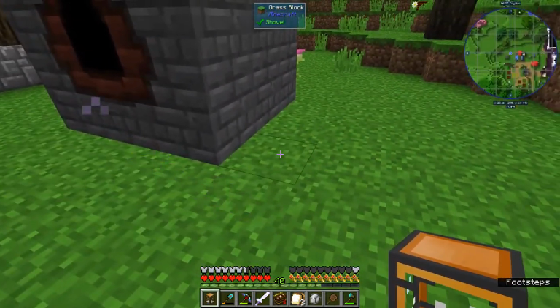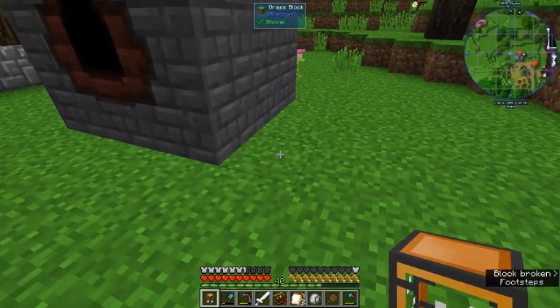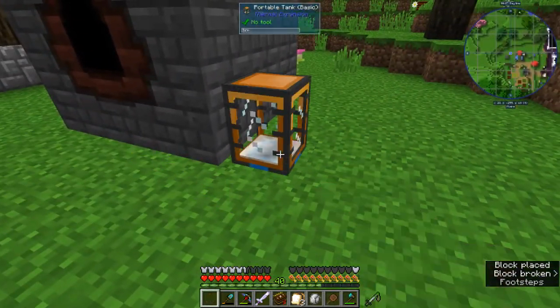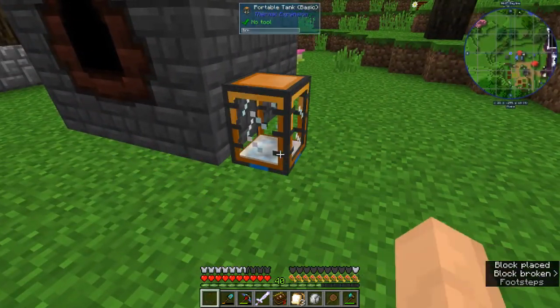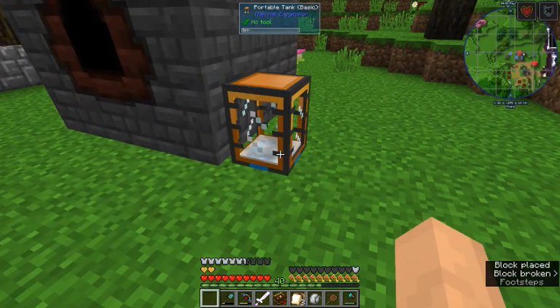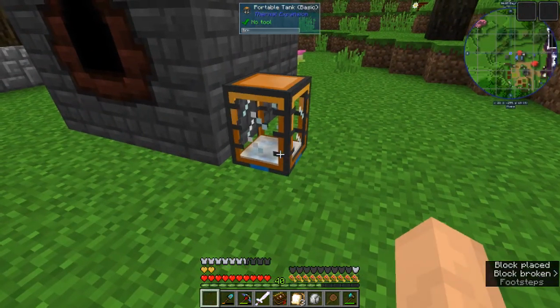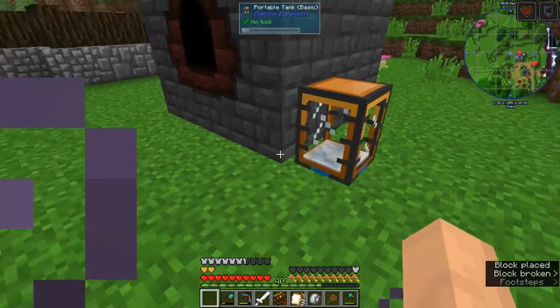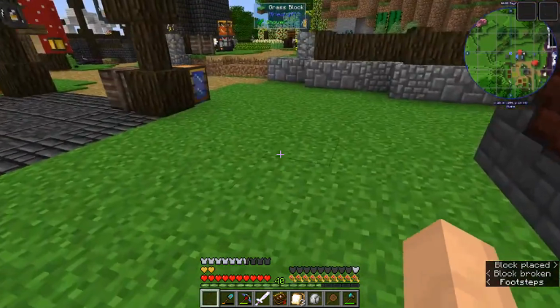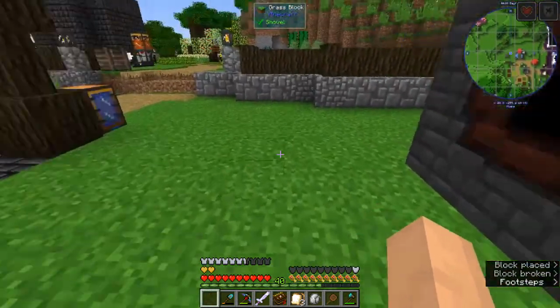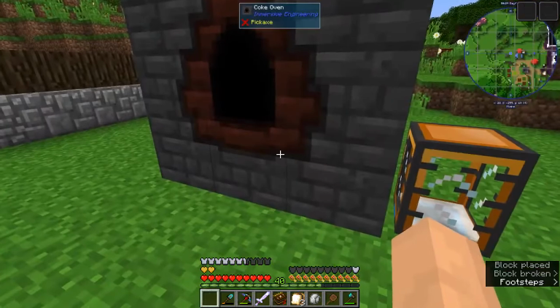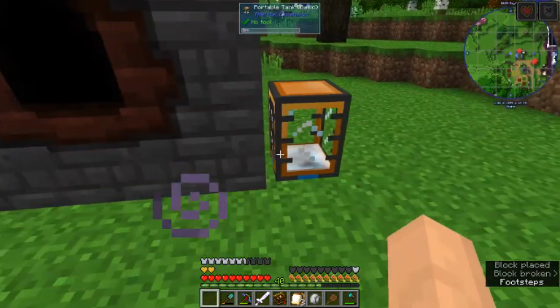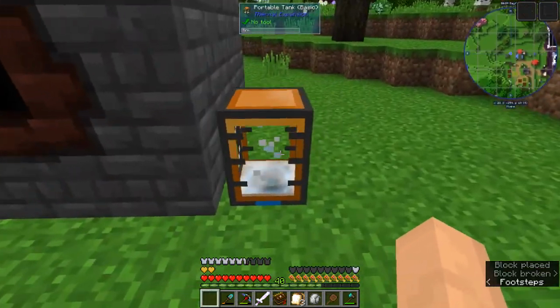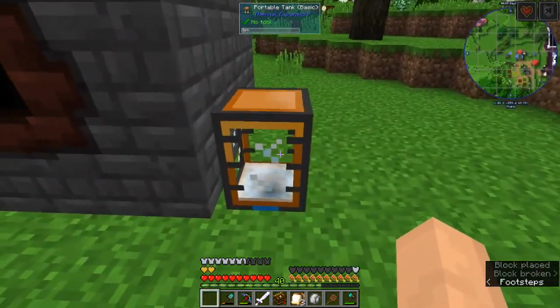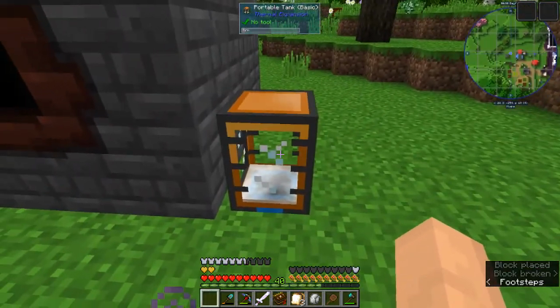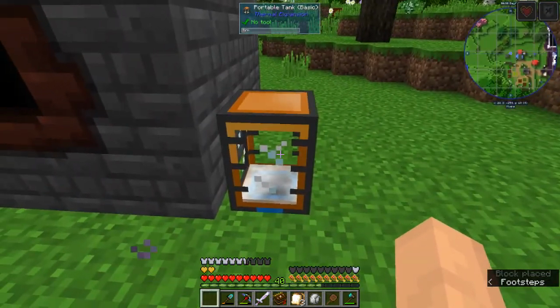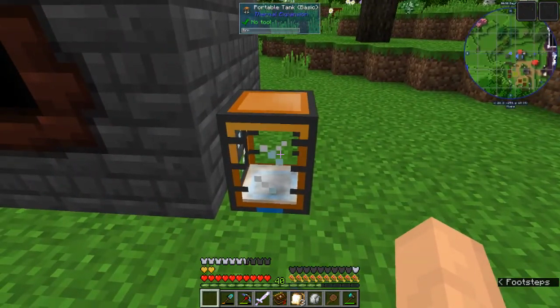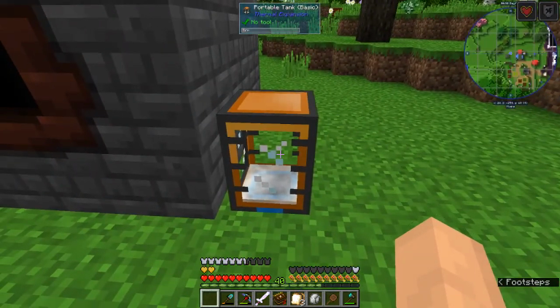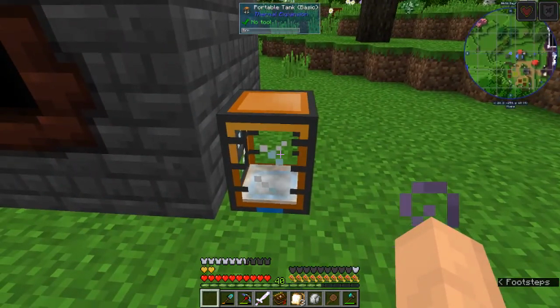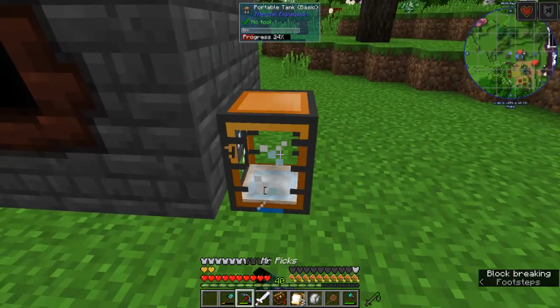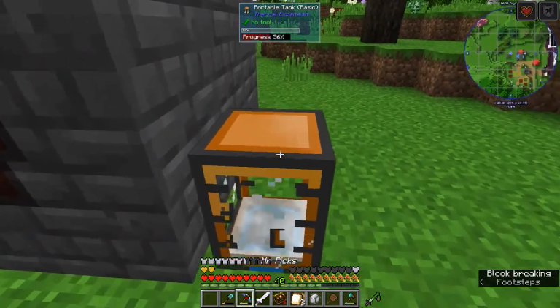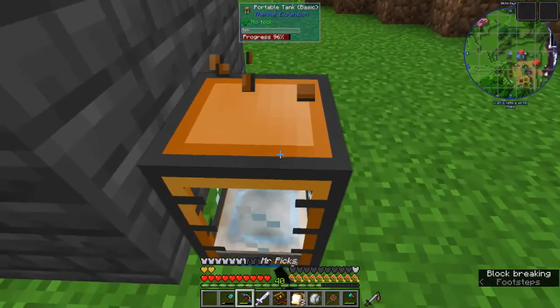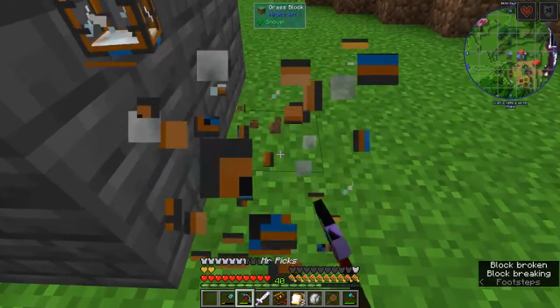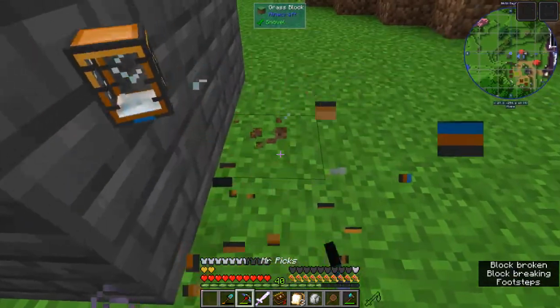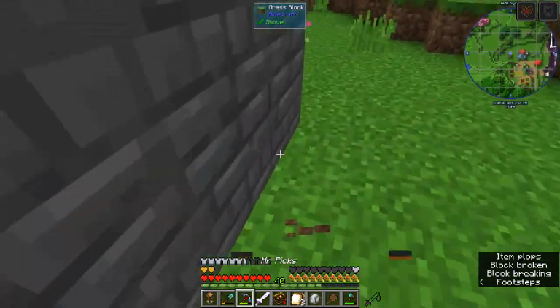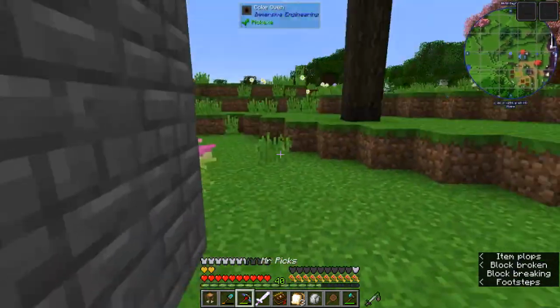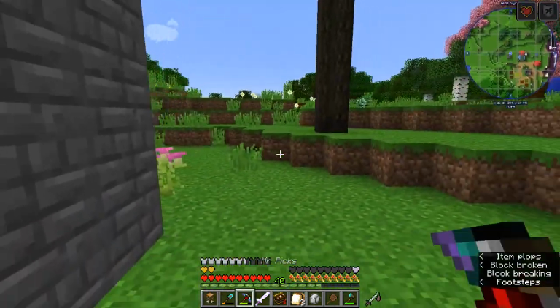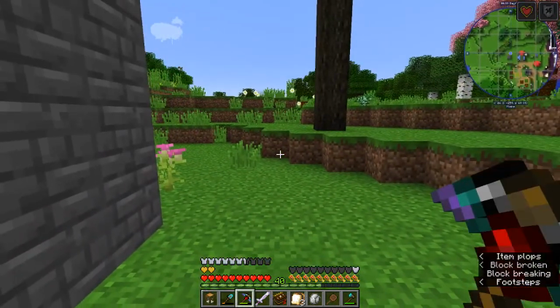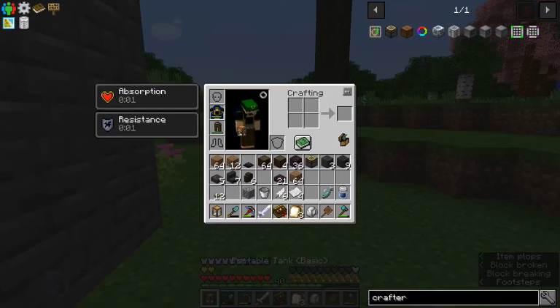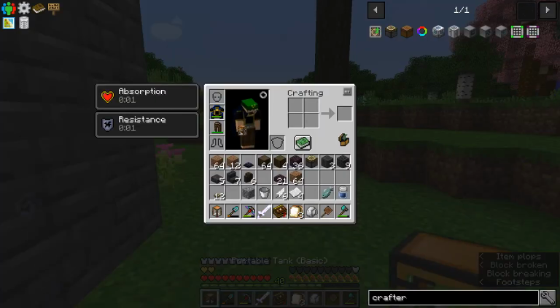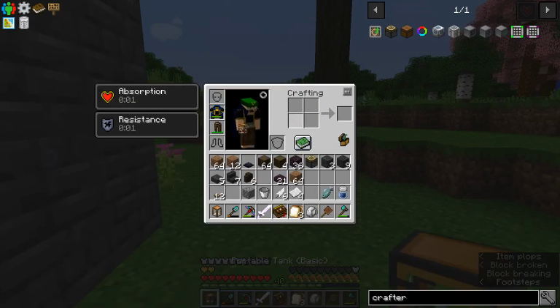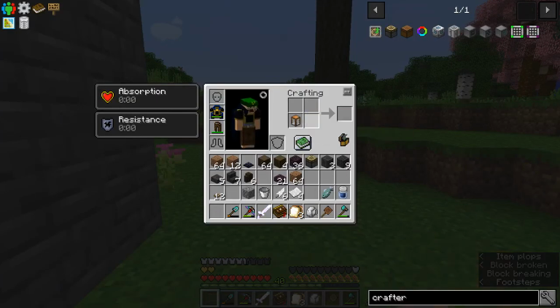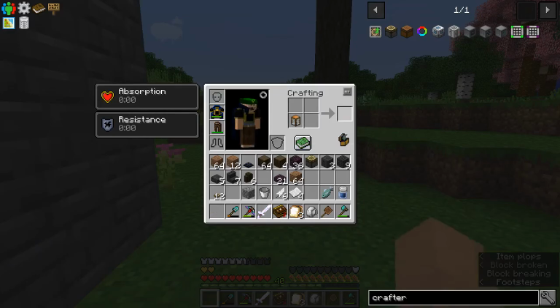I'm going to put this crystal here — oh, he's got starlight in him. Hang on, let's see if we can get that out of him. Can I craft it out? No.